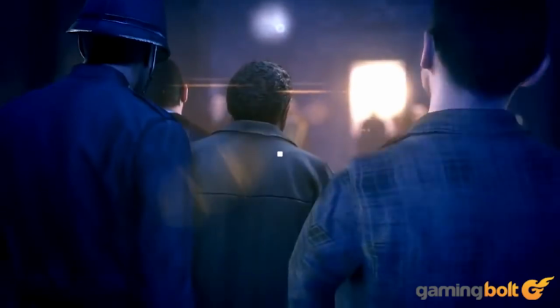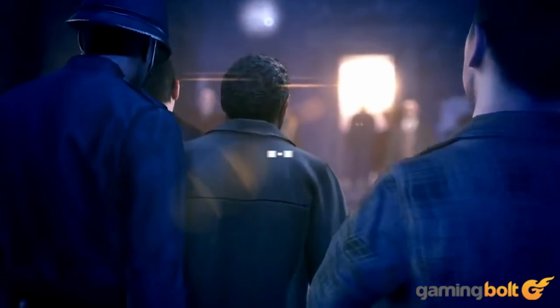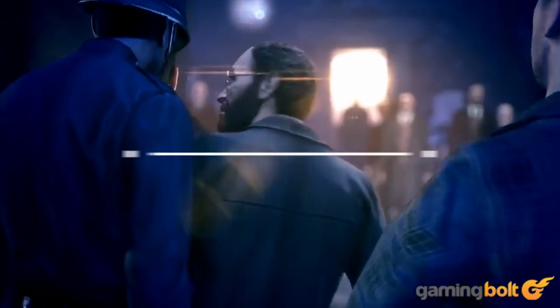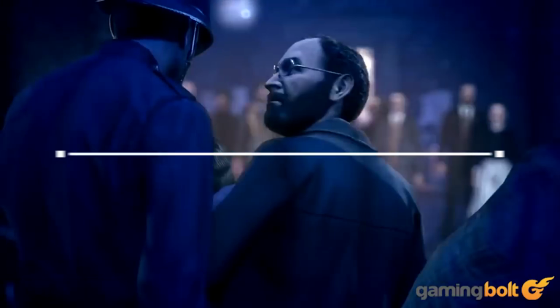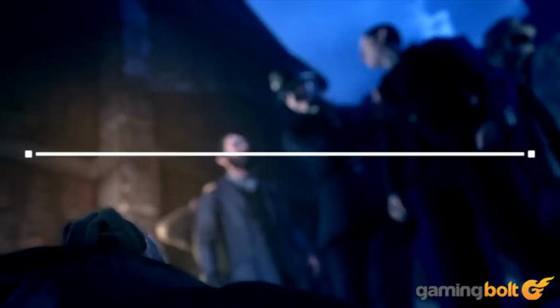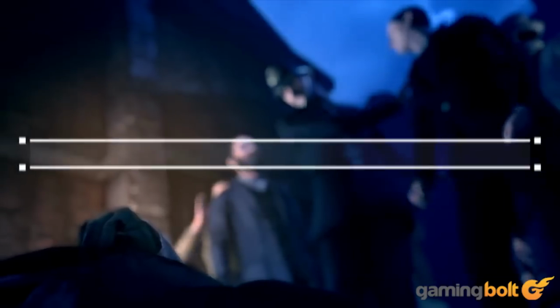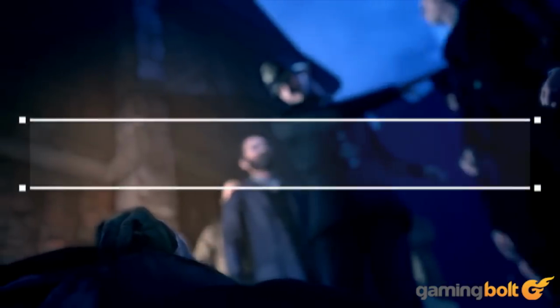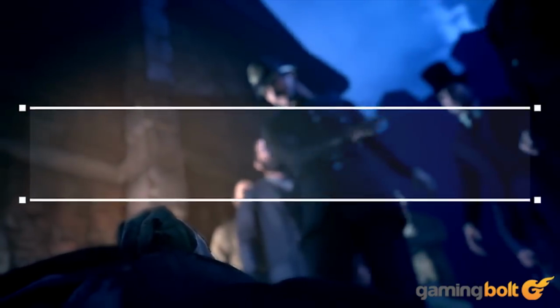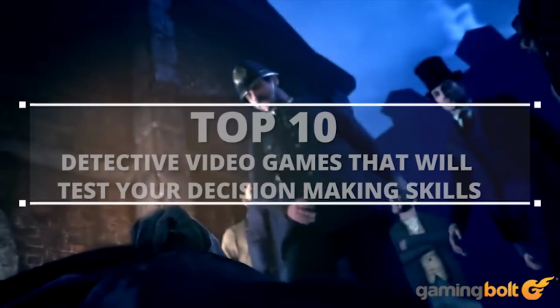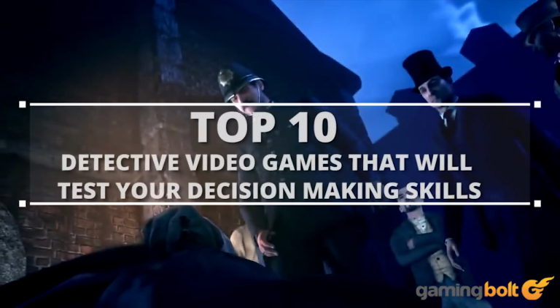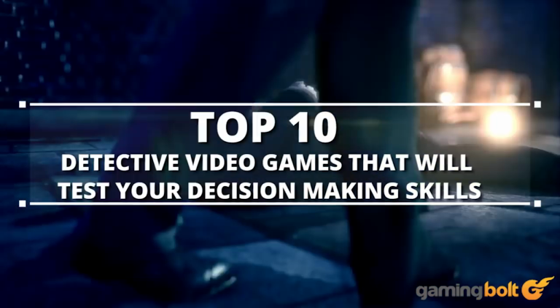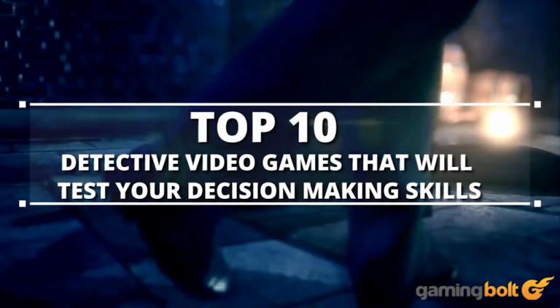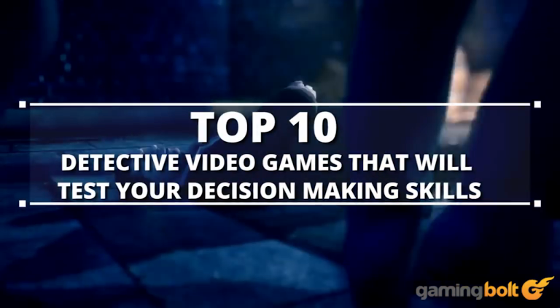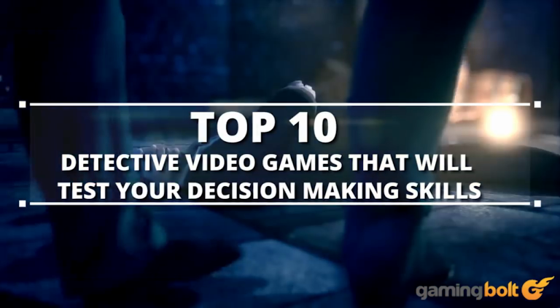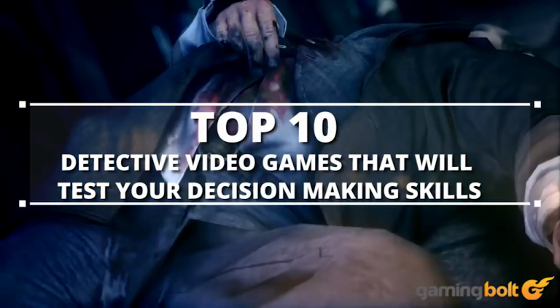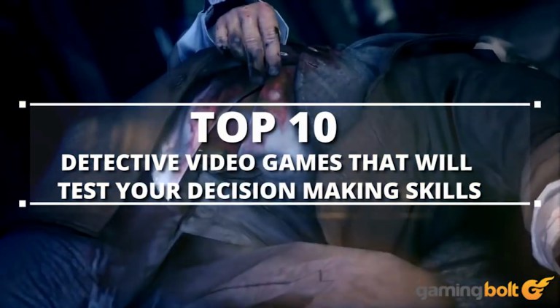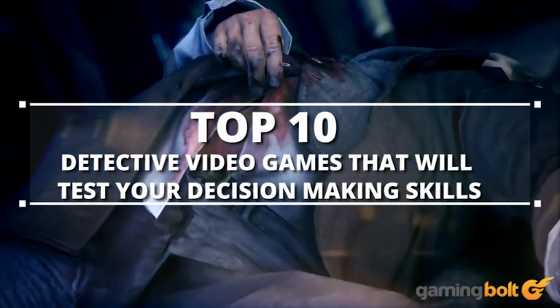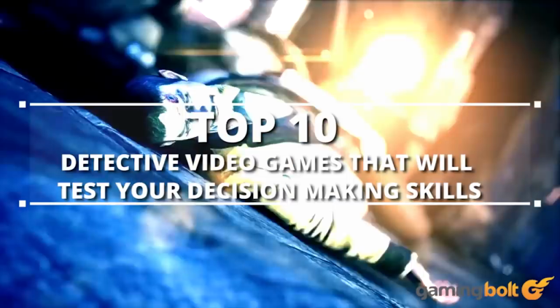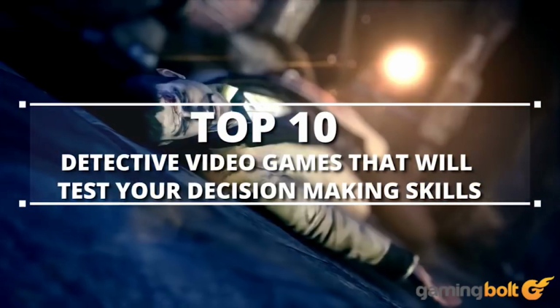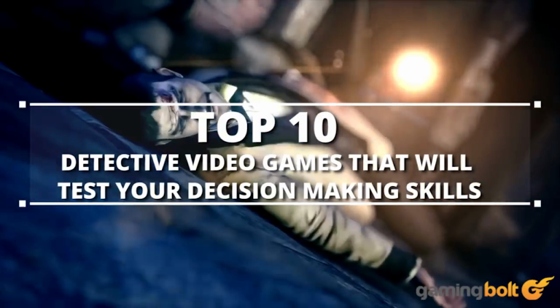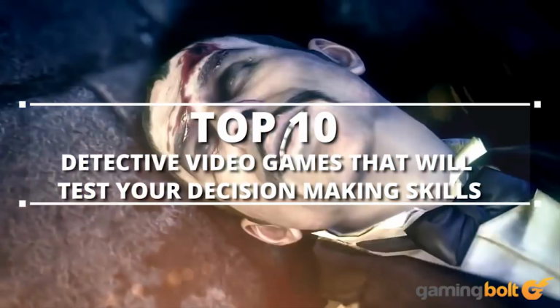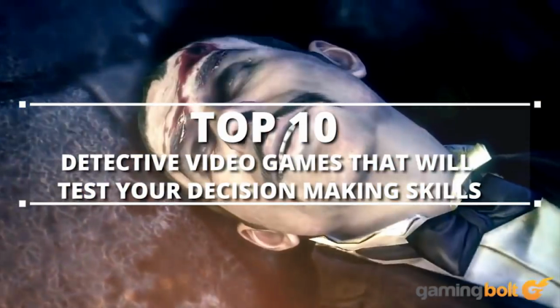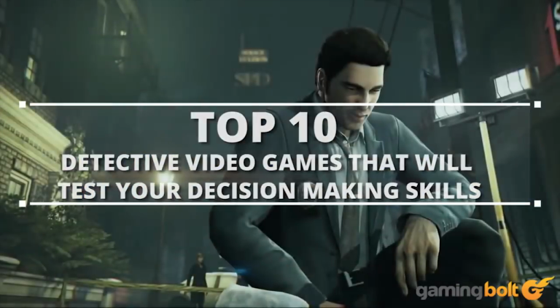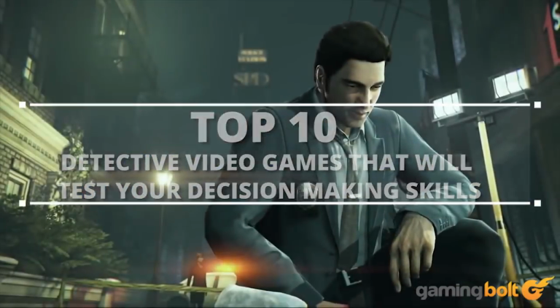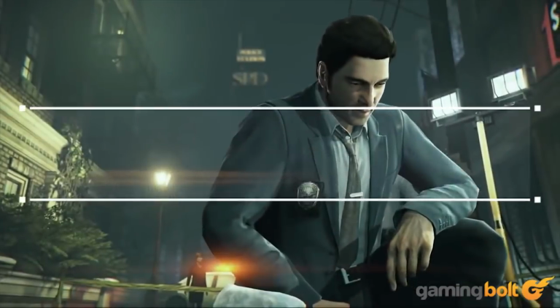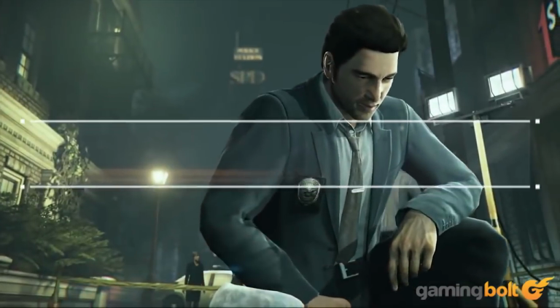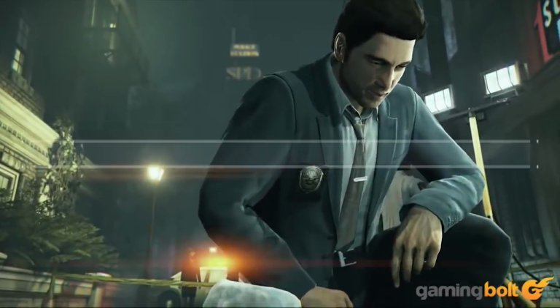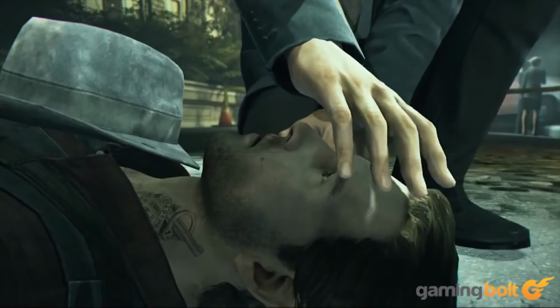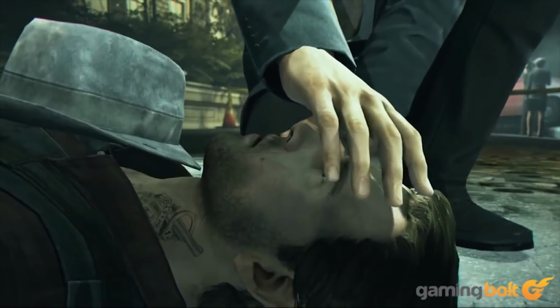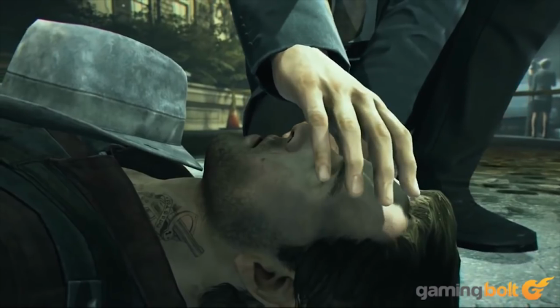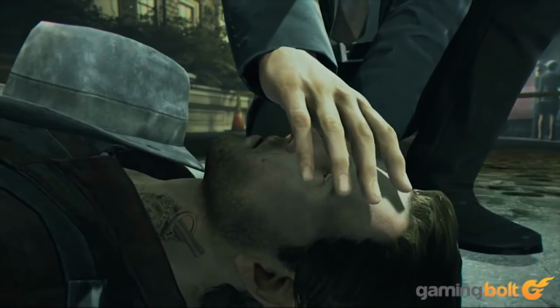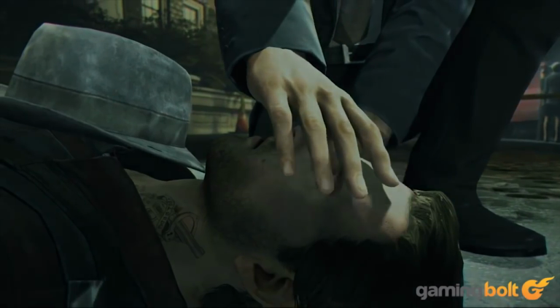Game Boy presents Top 10 Detective Video Games that will test your decision-making skills. We have a lot to cover here so let's get to it right away.